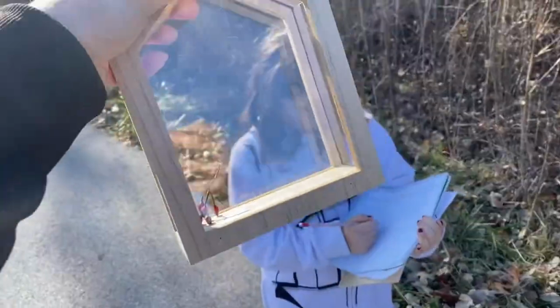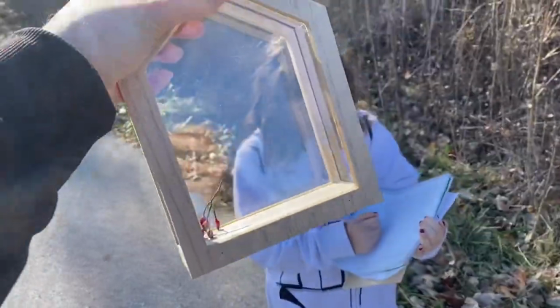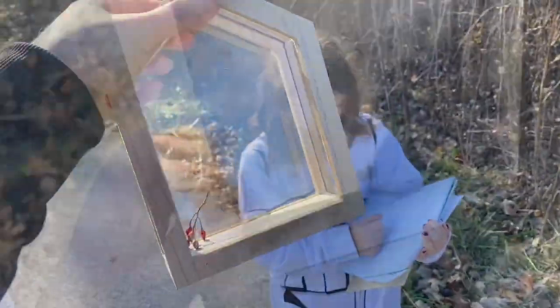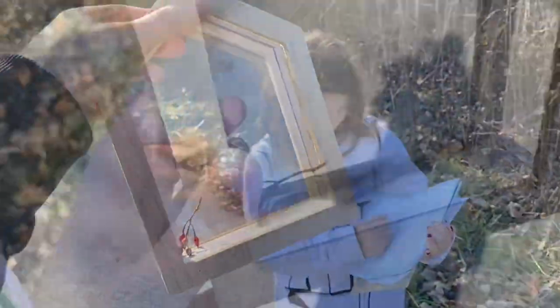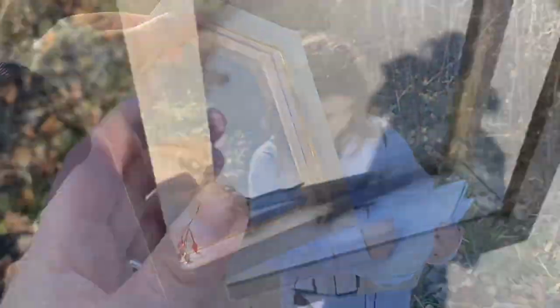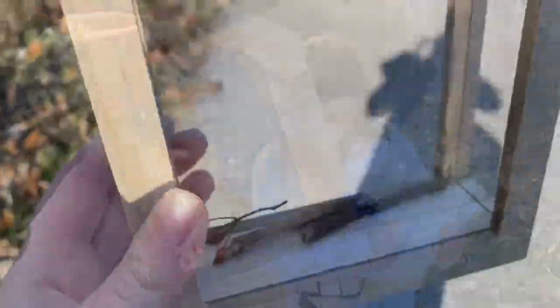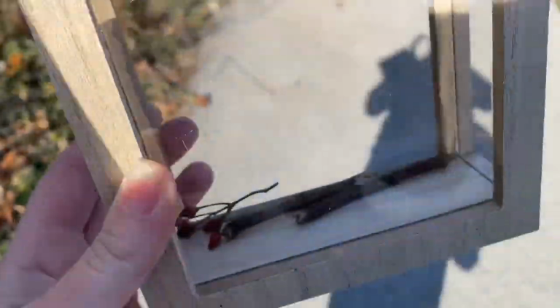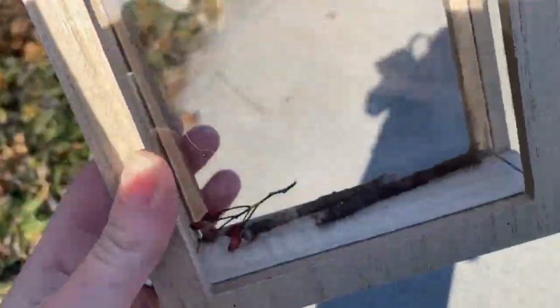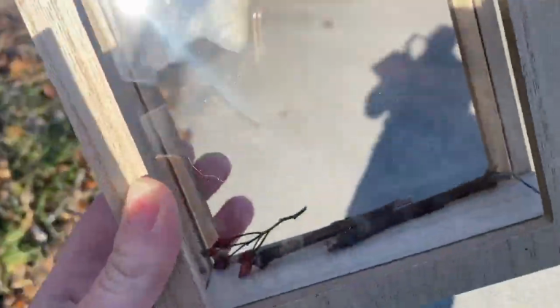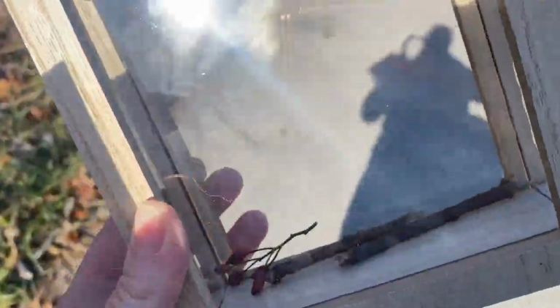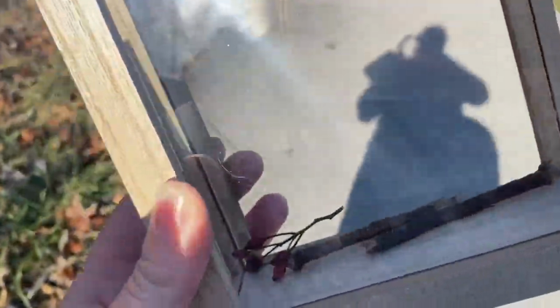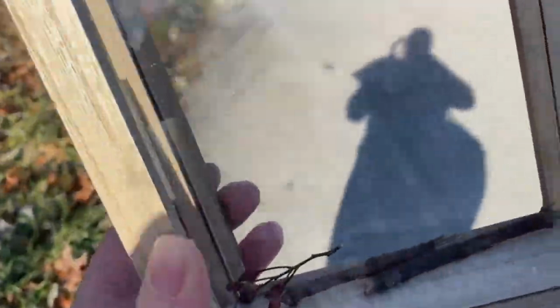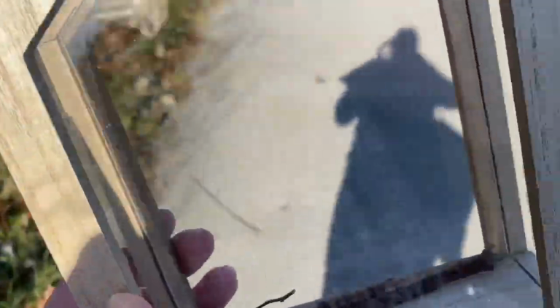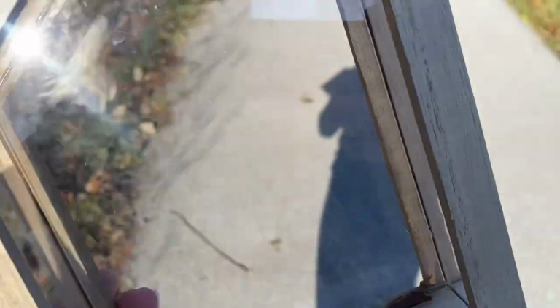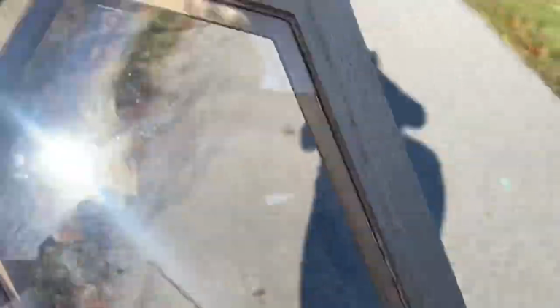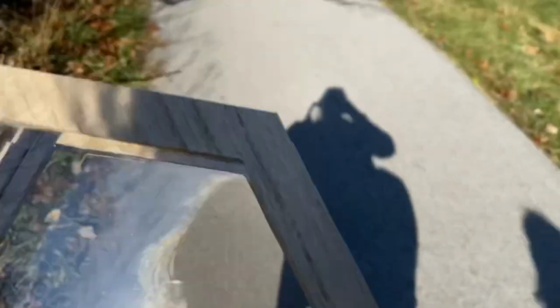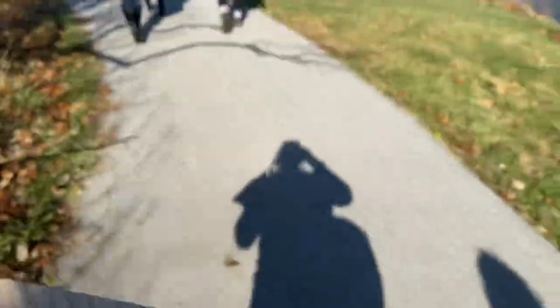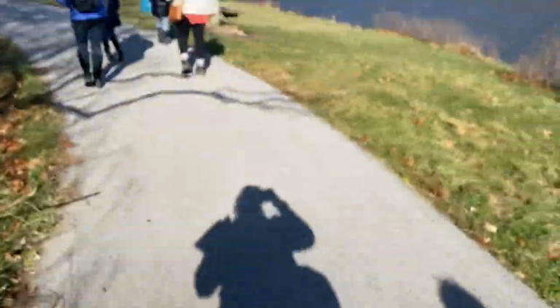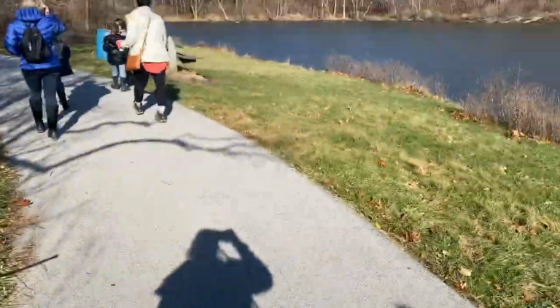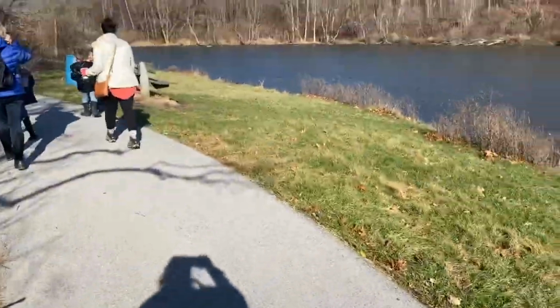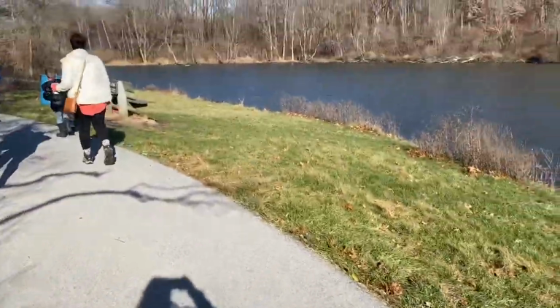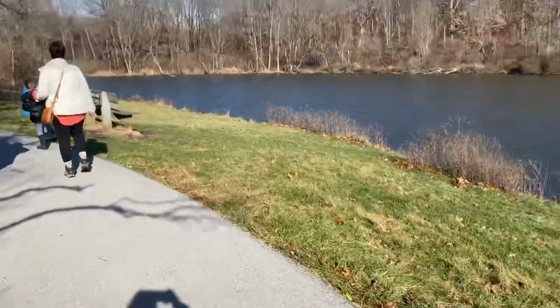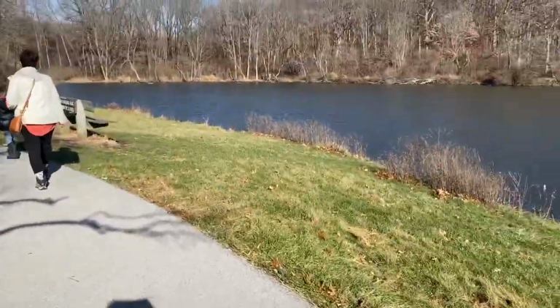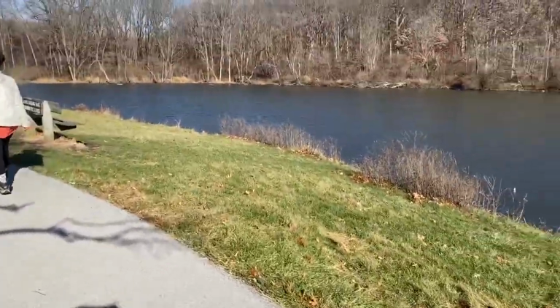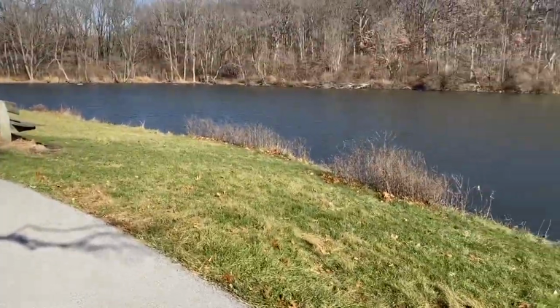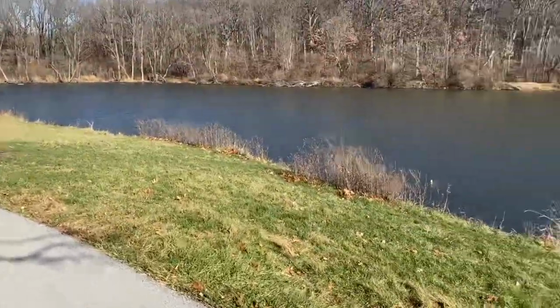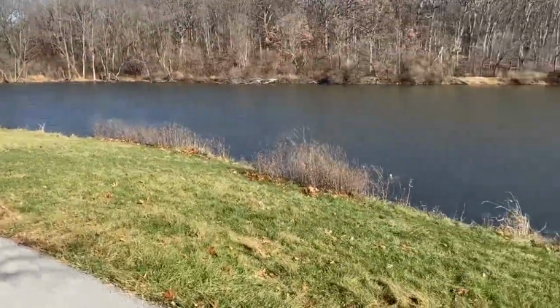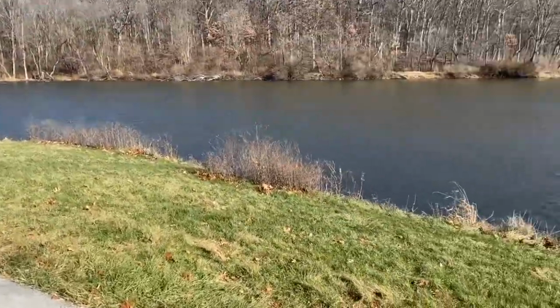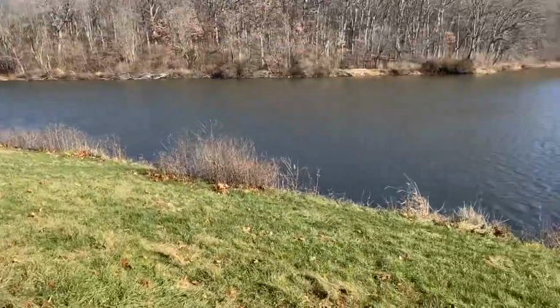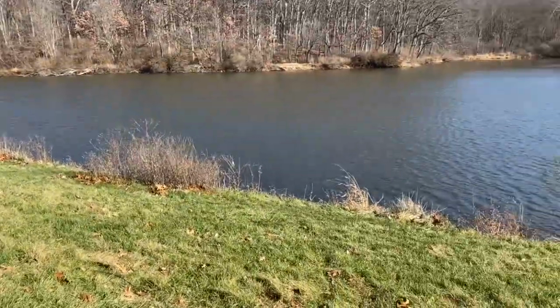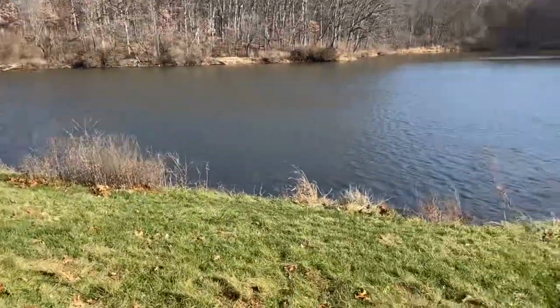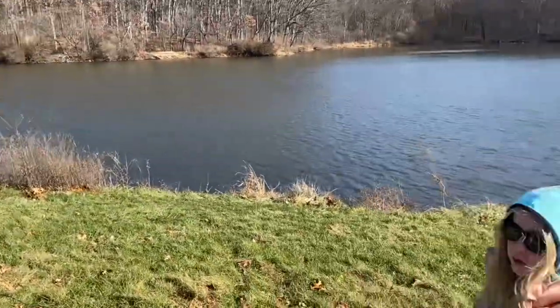Our collection so far. We are at Lemon Lake with some homeschool friends.